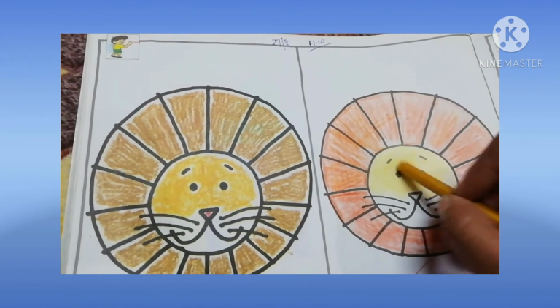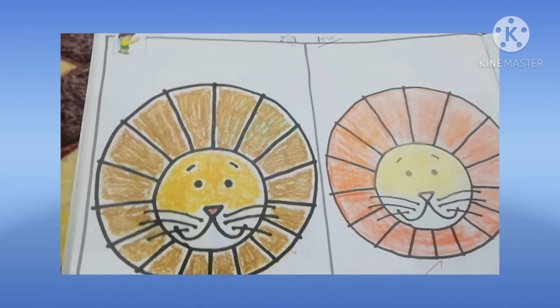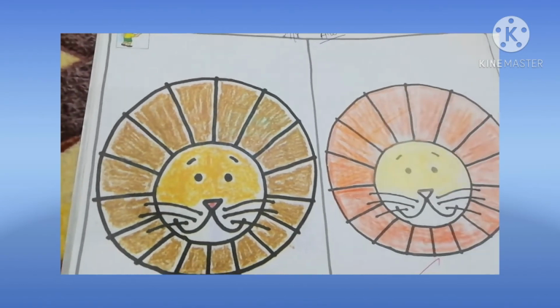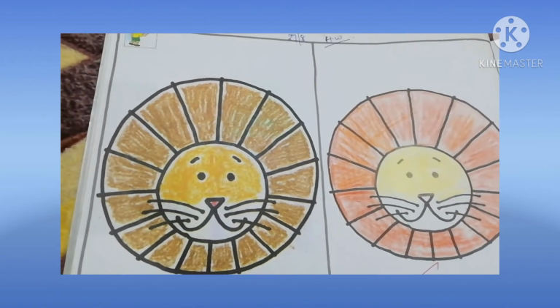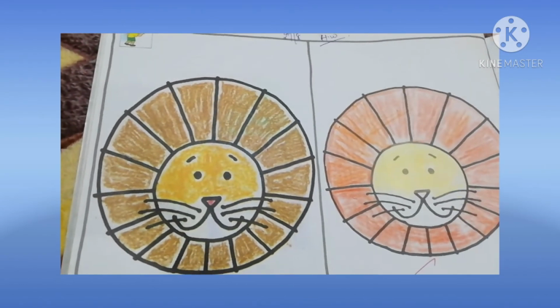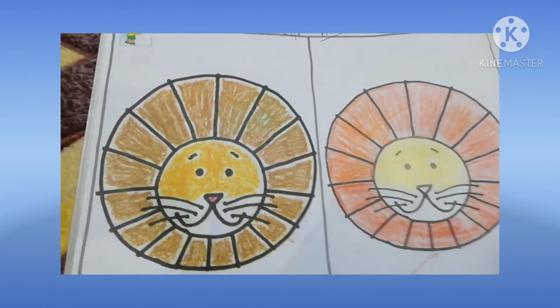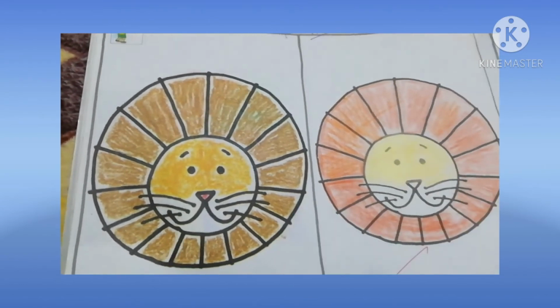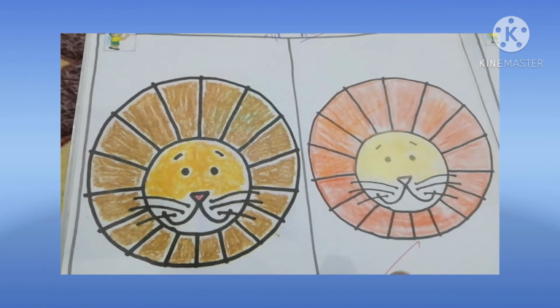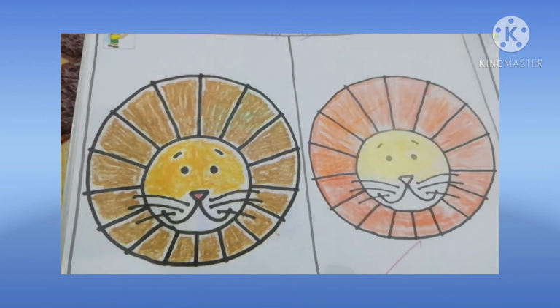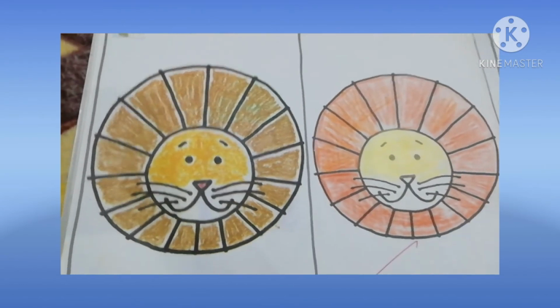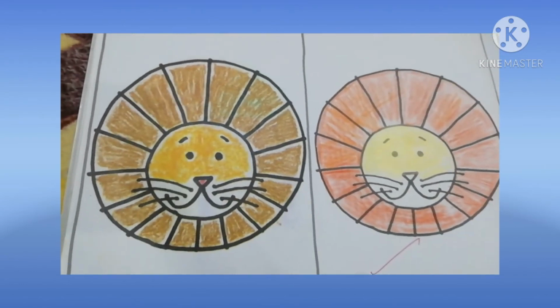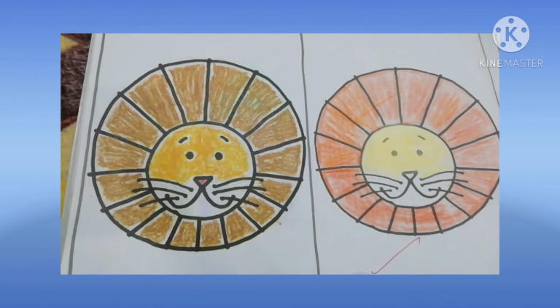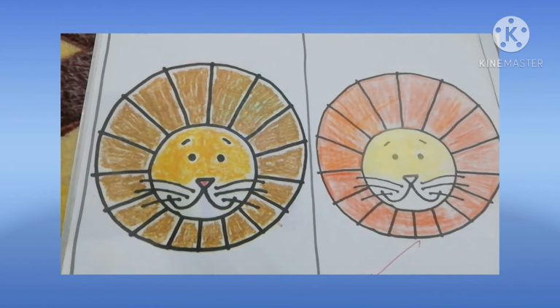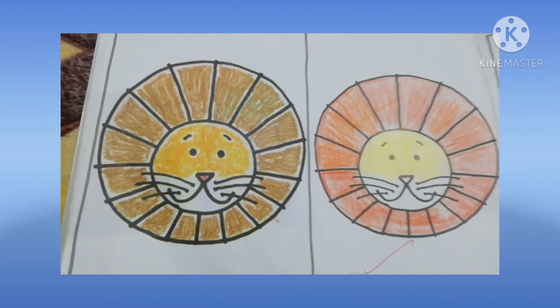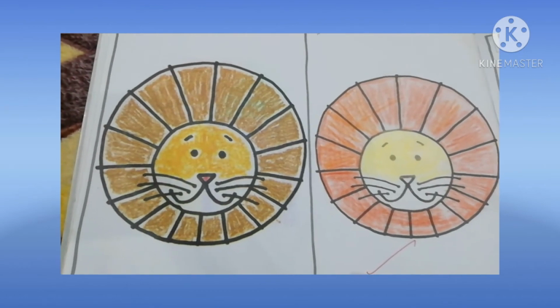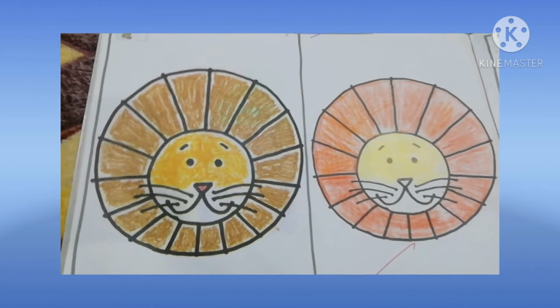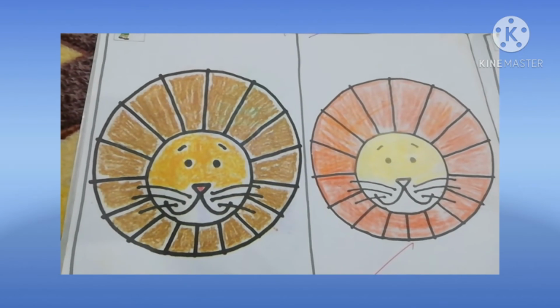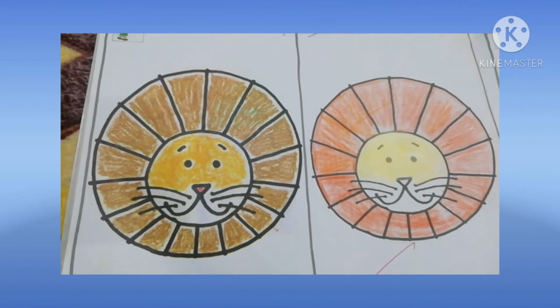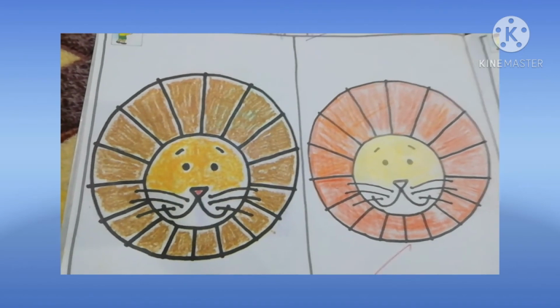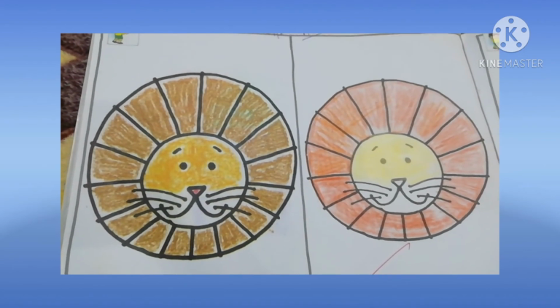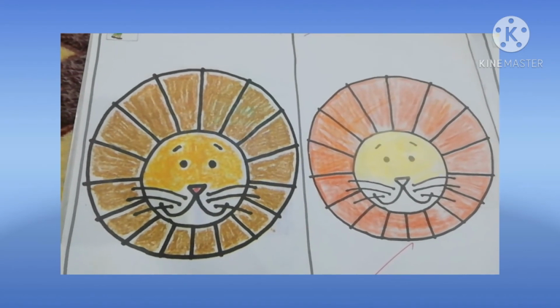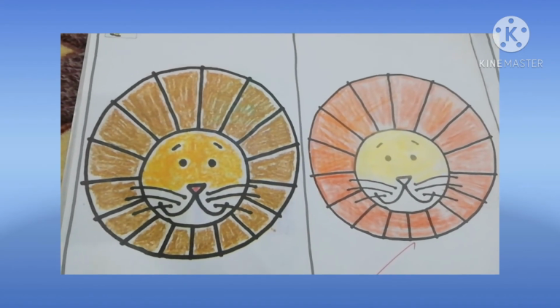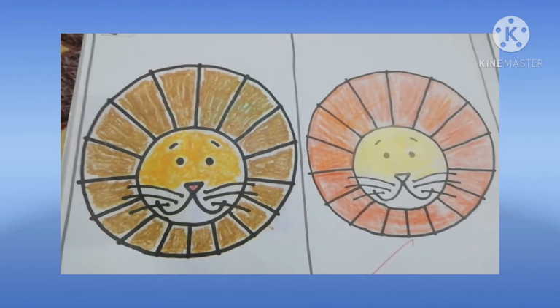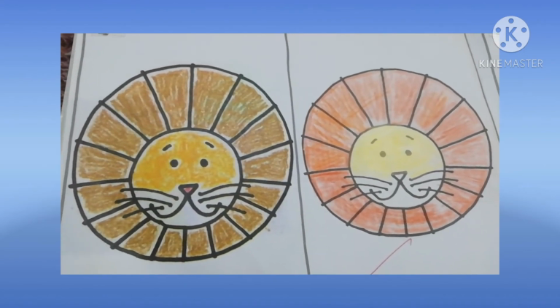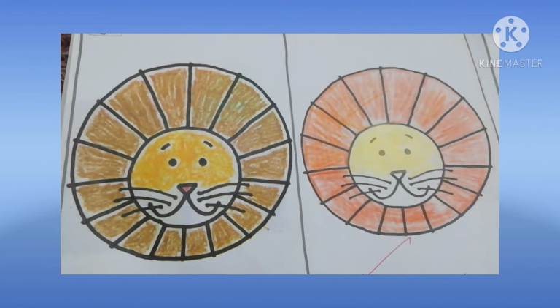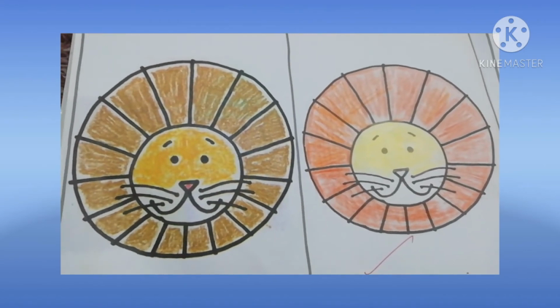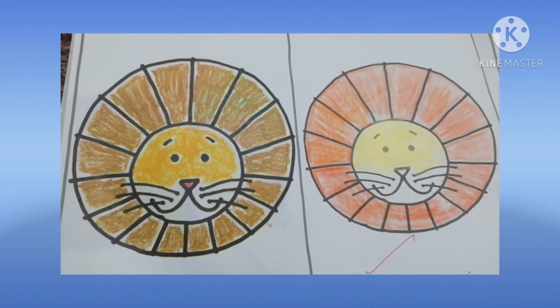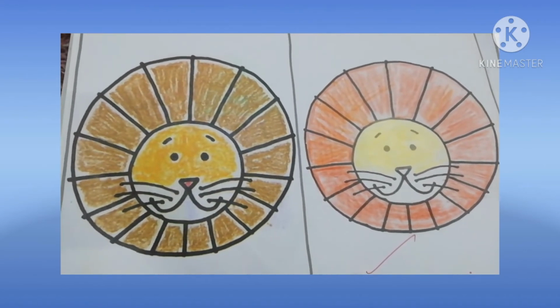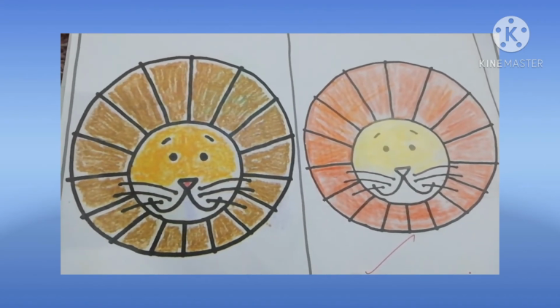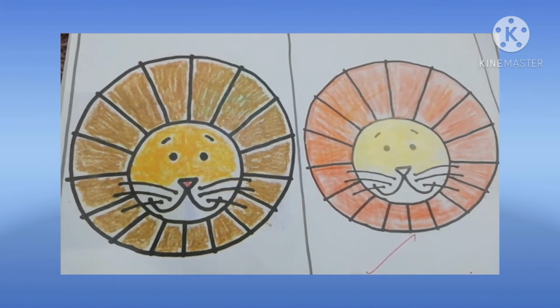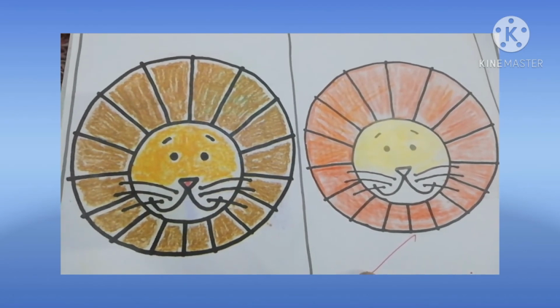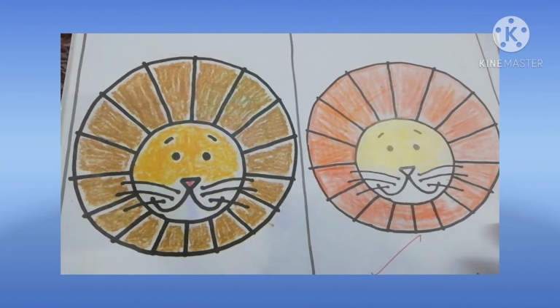Dear student, you do this work in your drawing book. After that, send it to my personal number. Thank you.